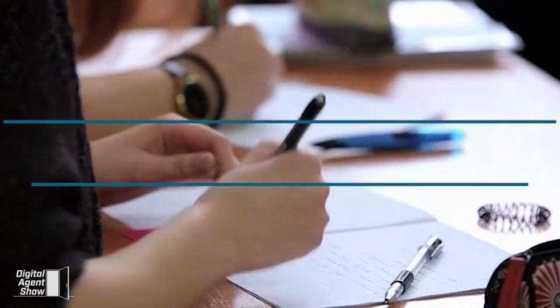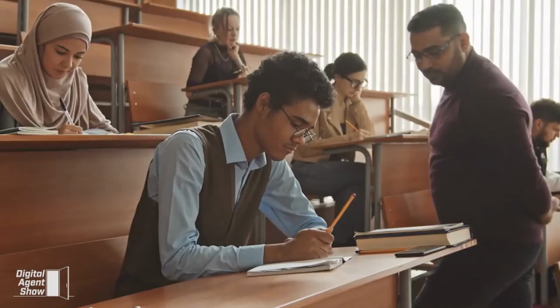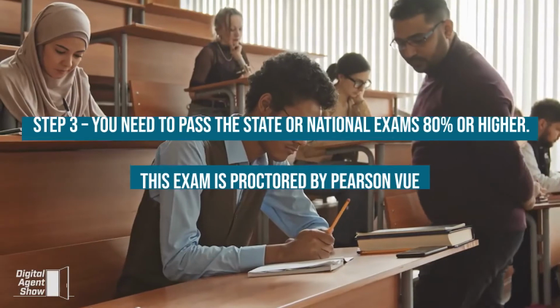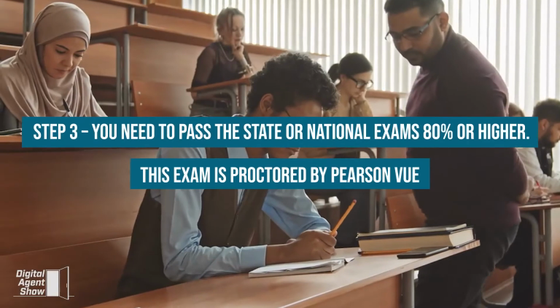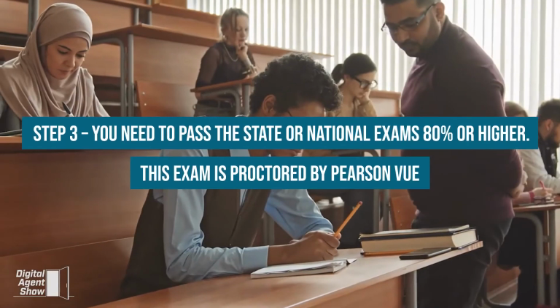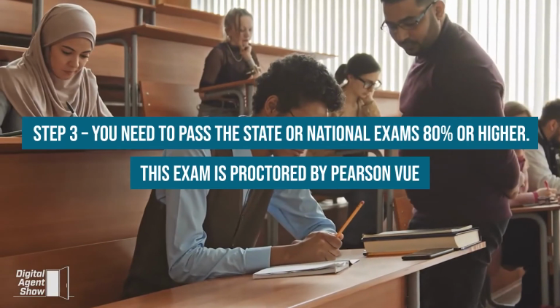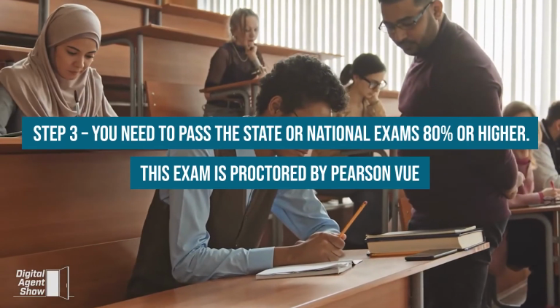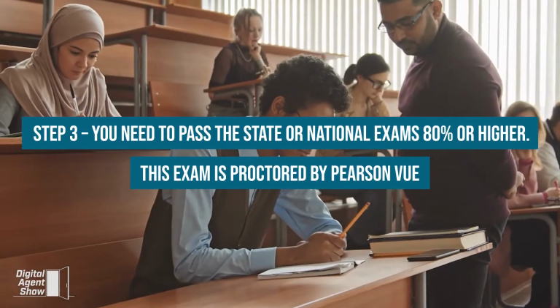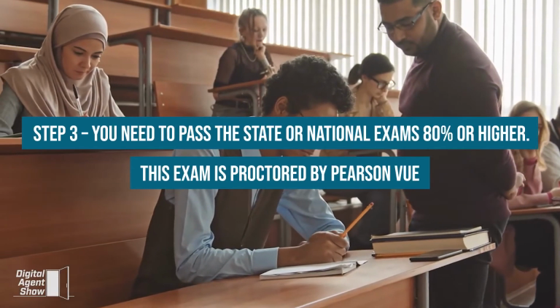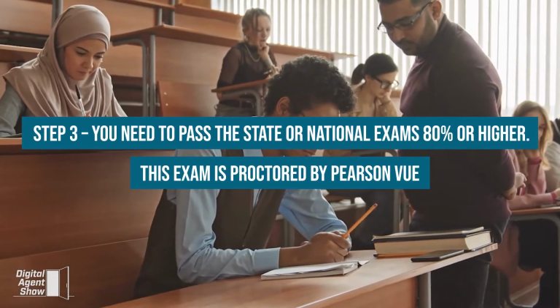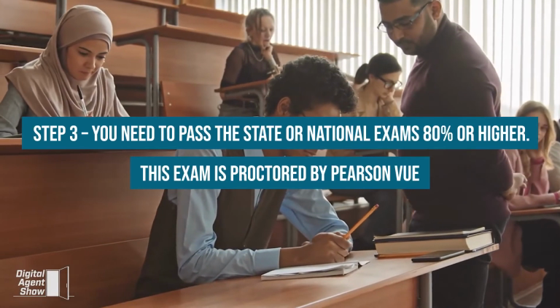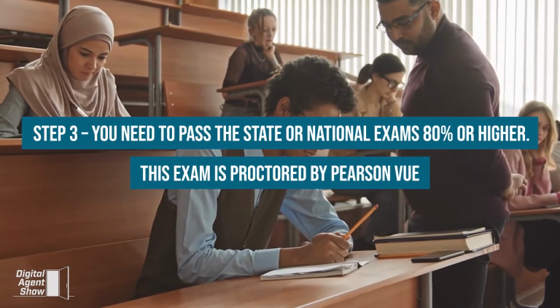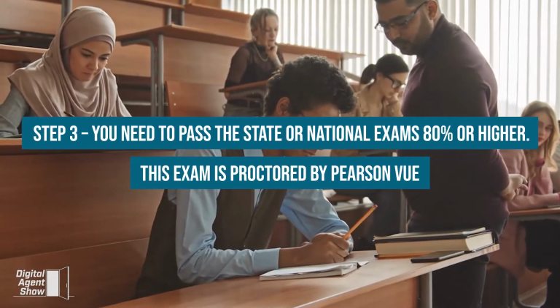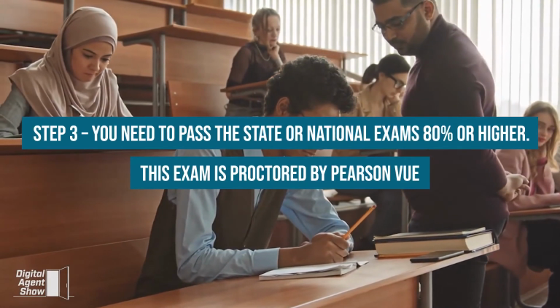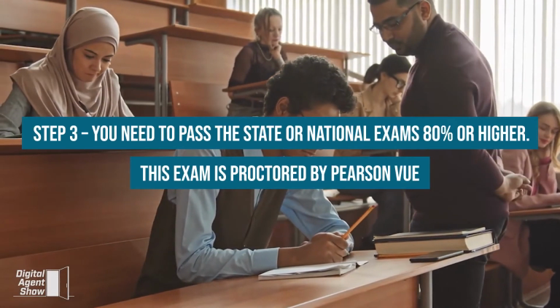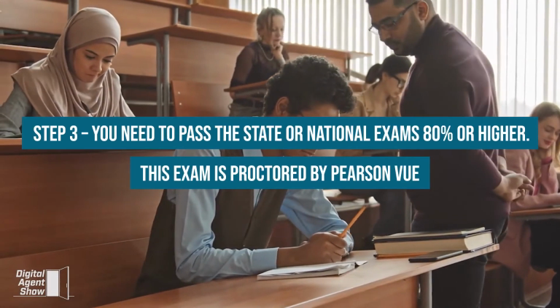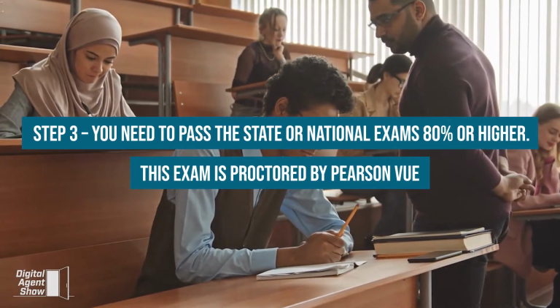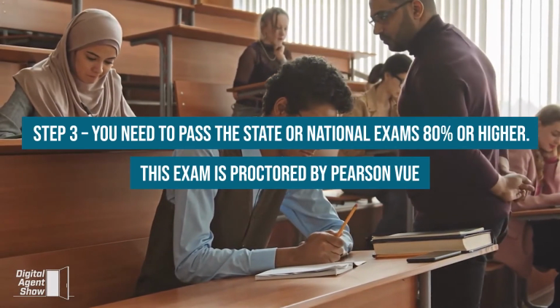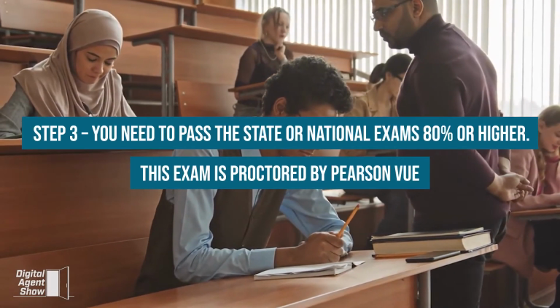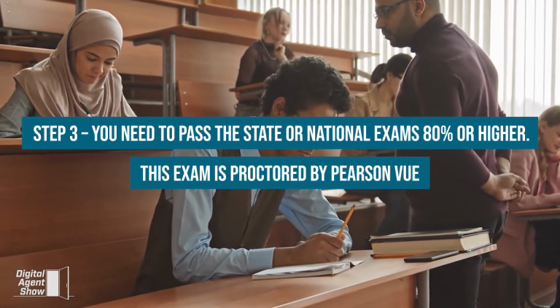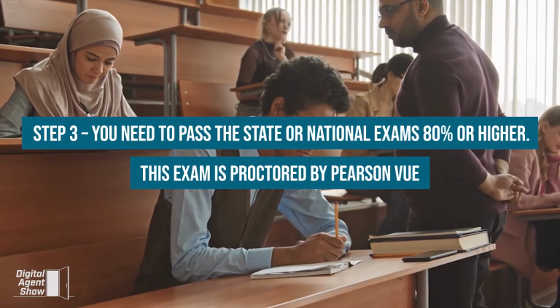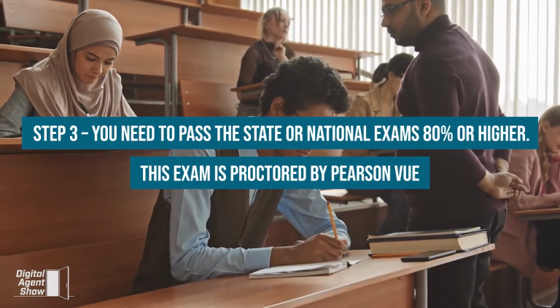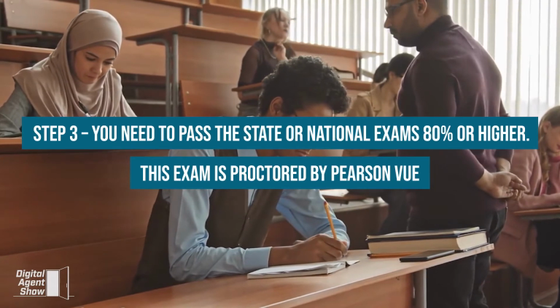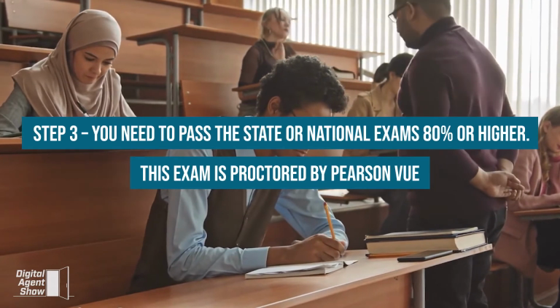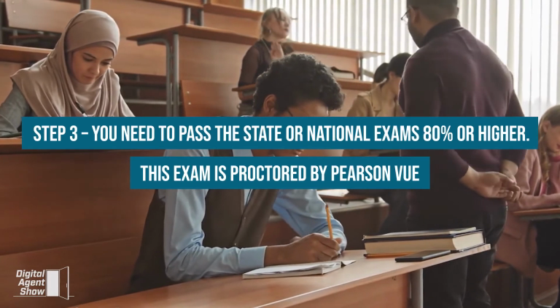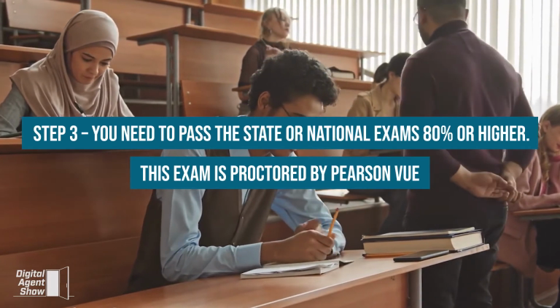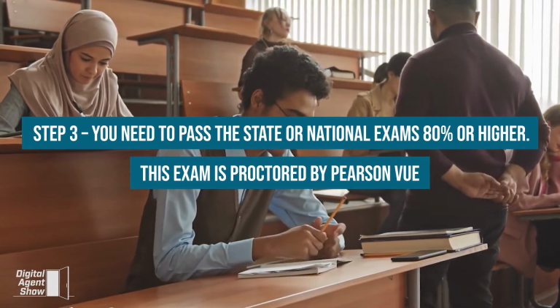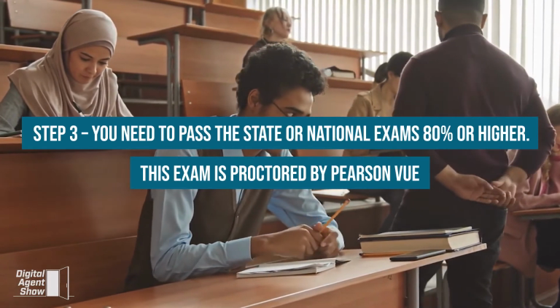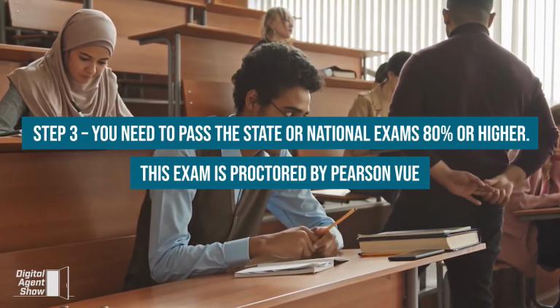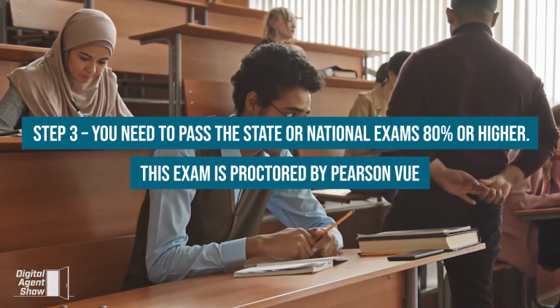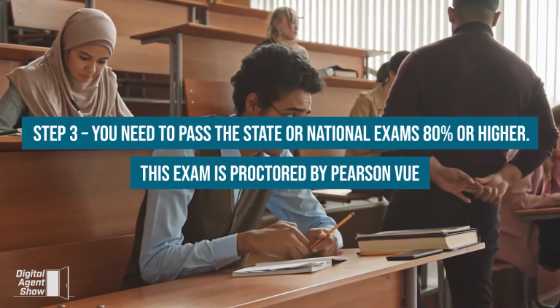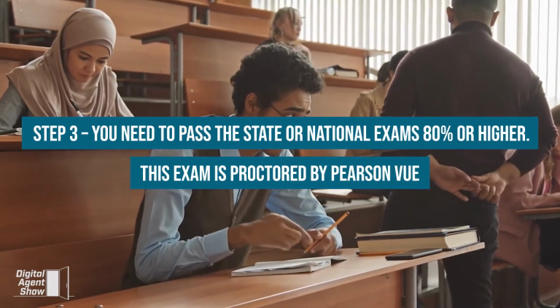Step 3: You need to pass the state and national exams at 80% or higher. This exam is proctored by Pearson VUE.